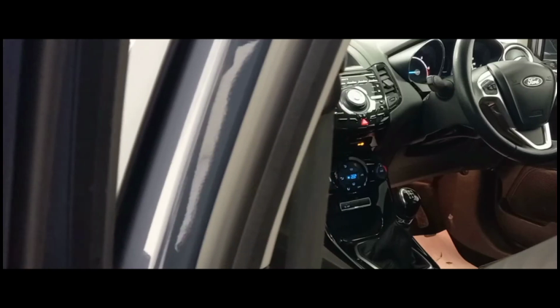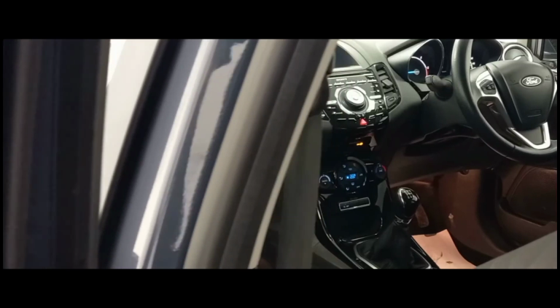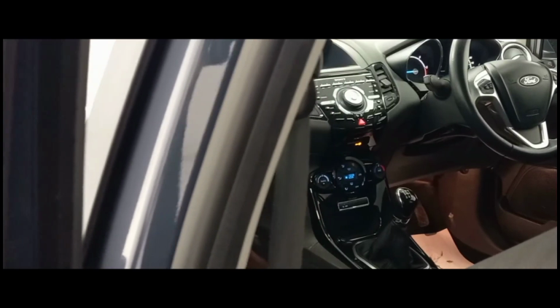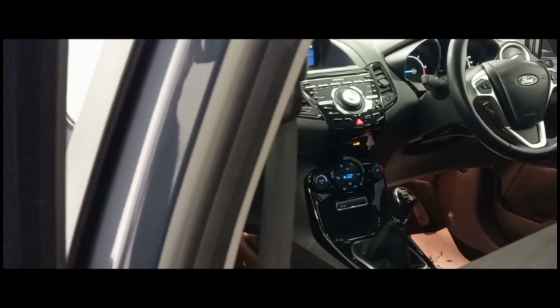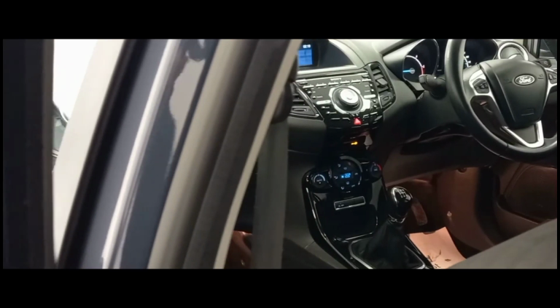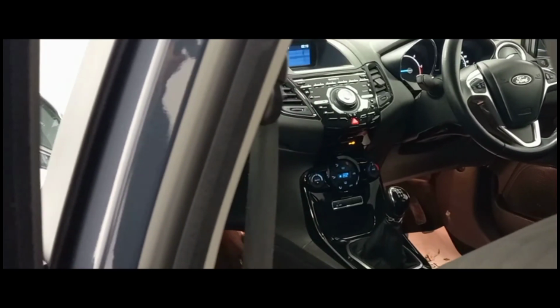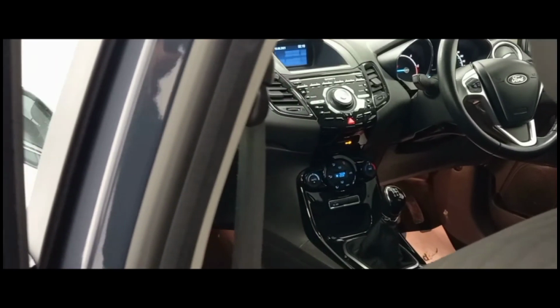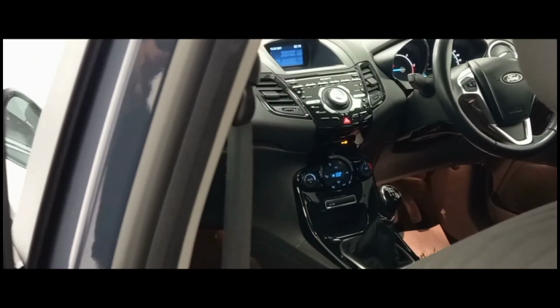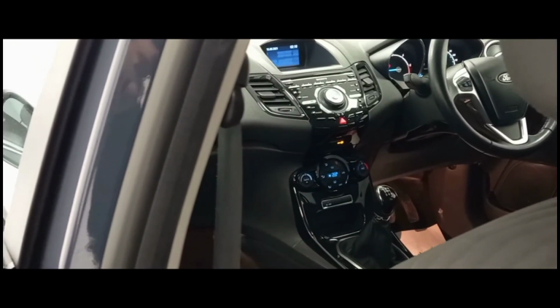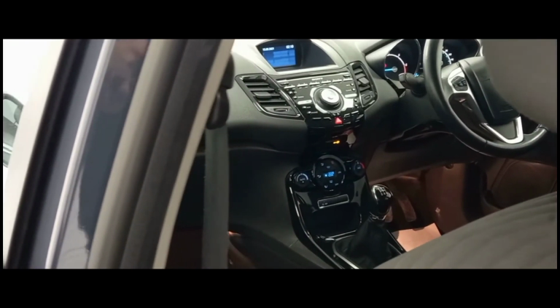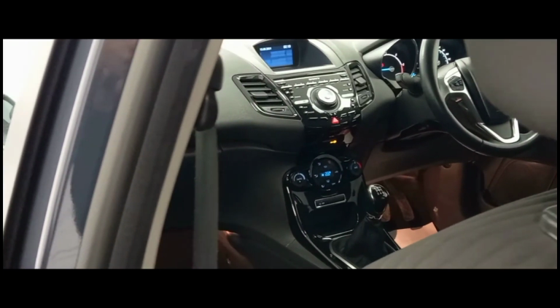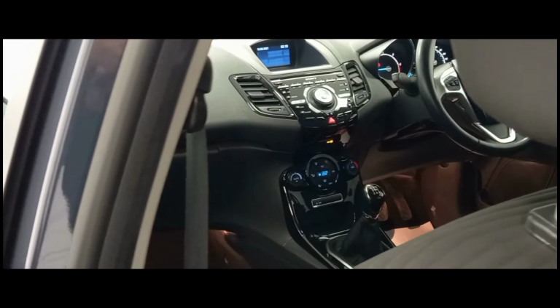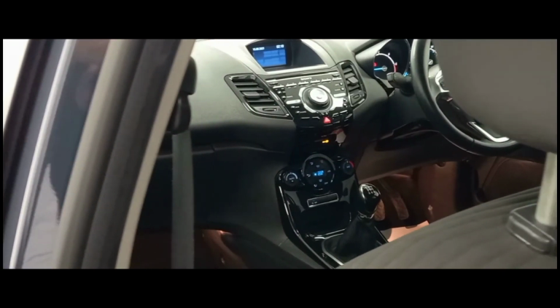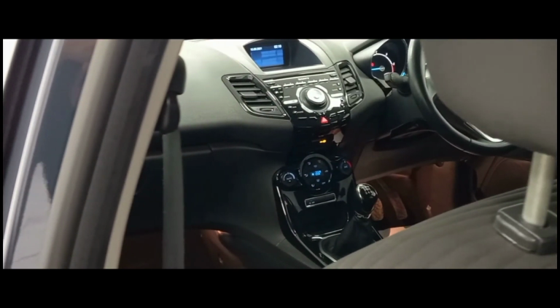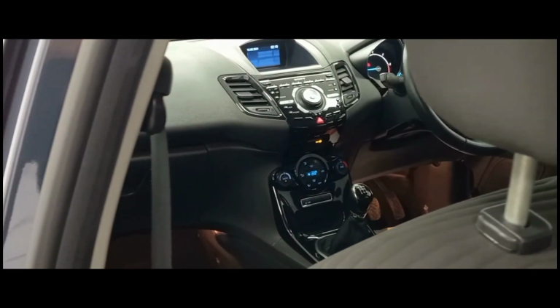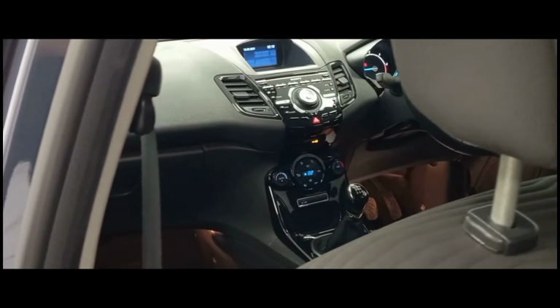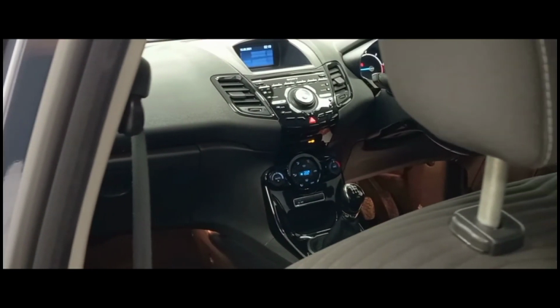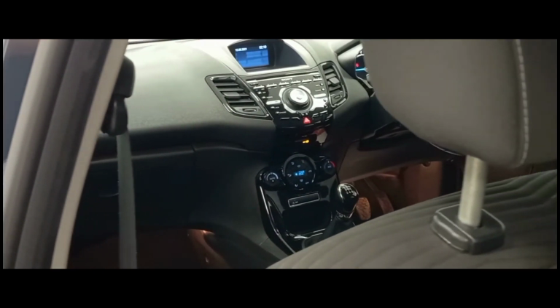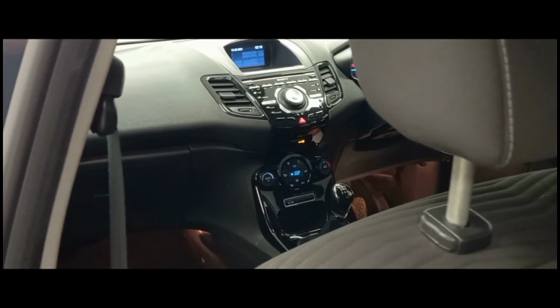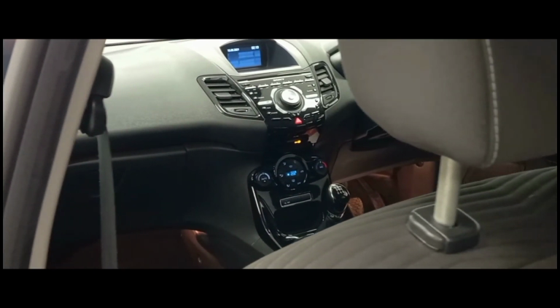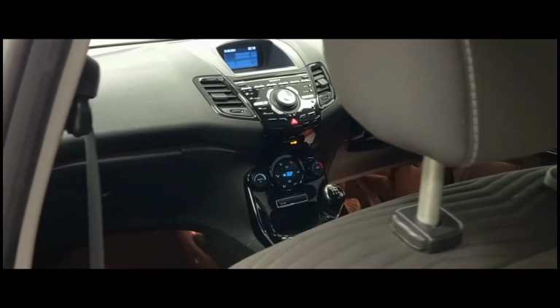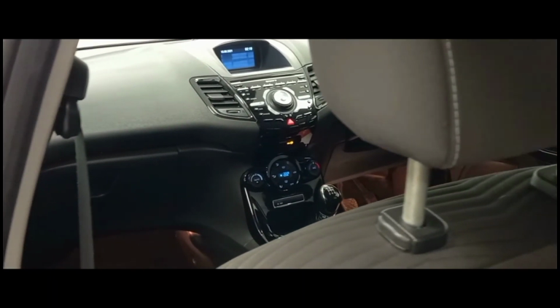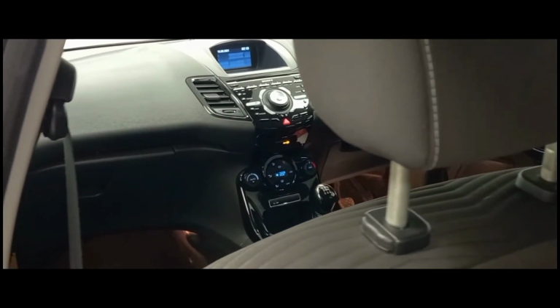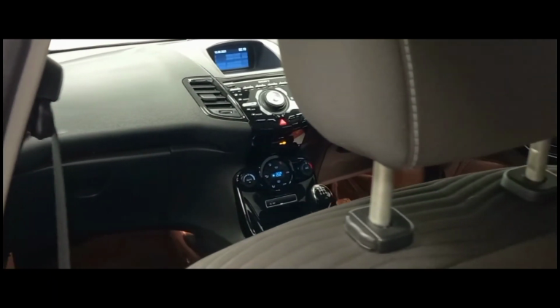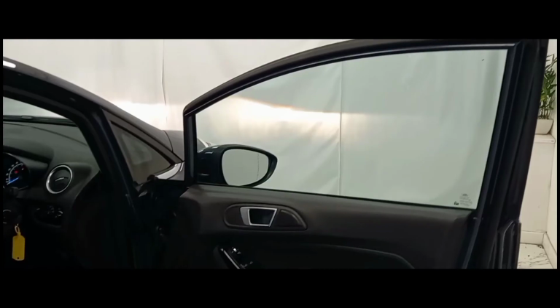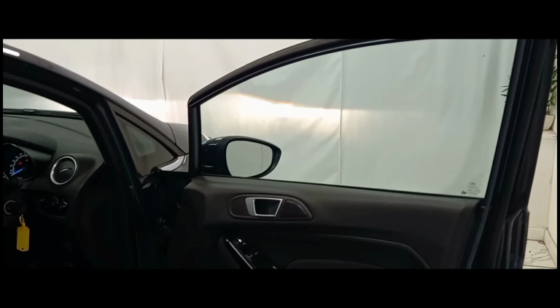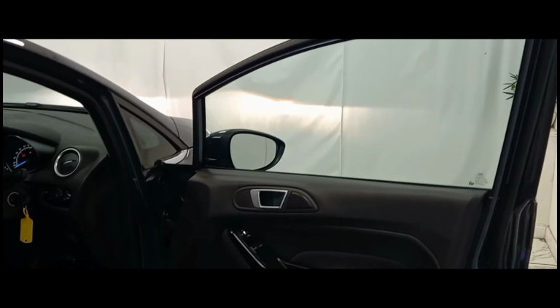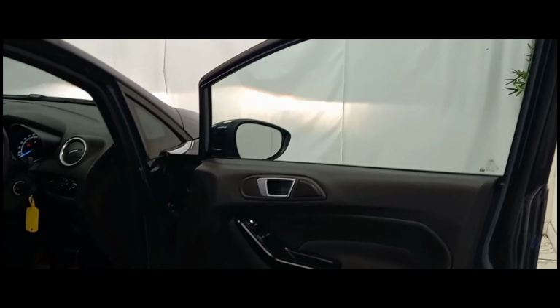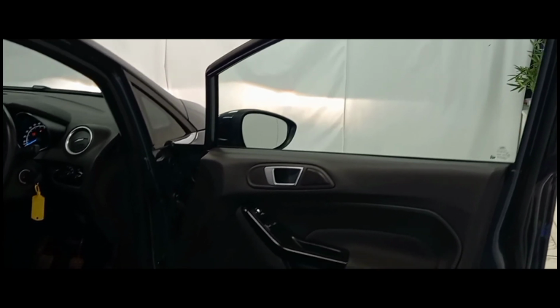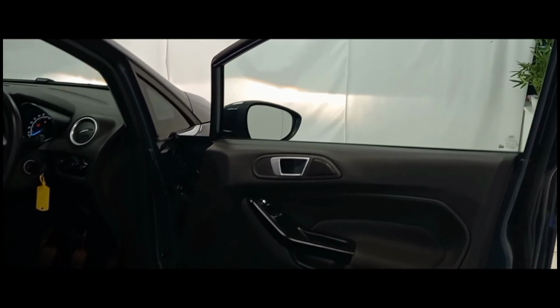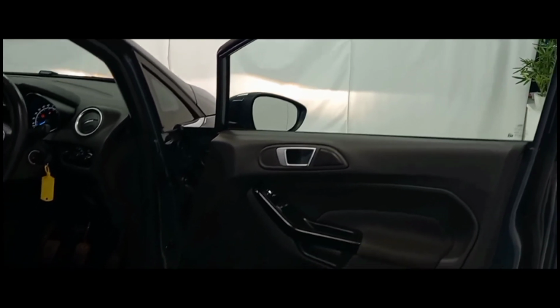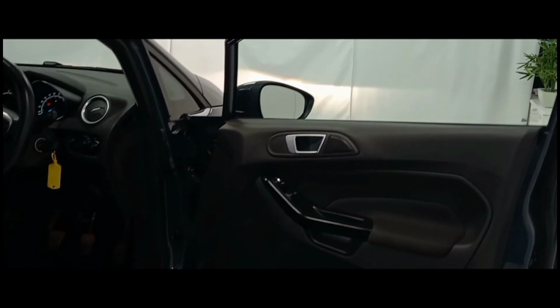As we move inside the vehicle we can see the dark theme which is present on the dashboard, complemented with some silver accents.